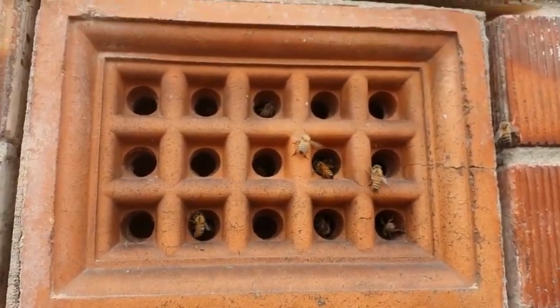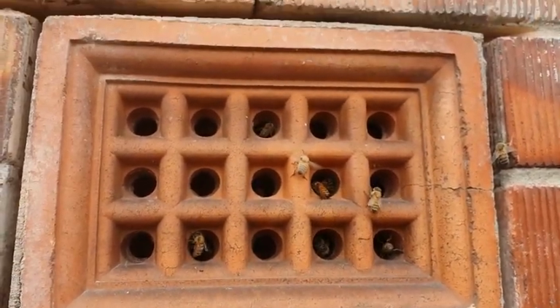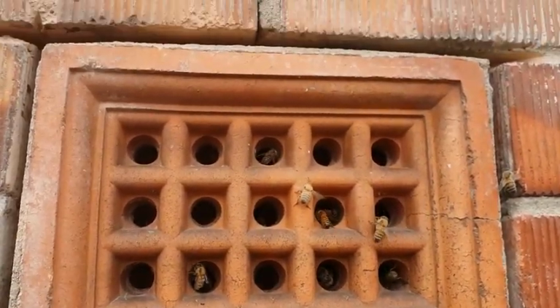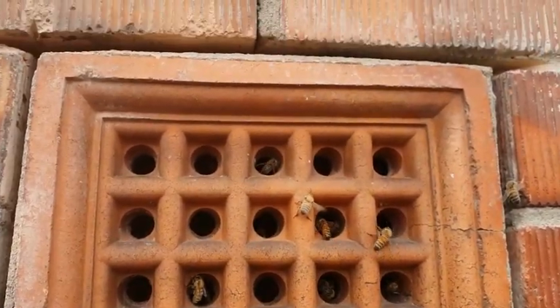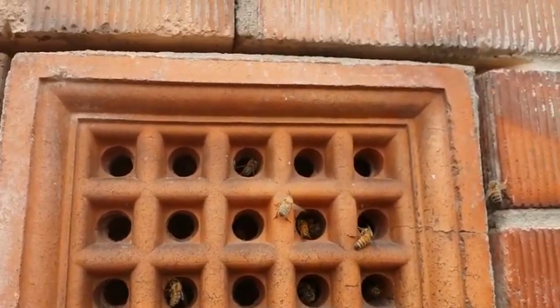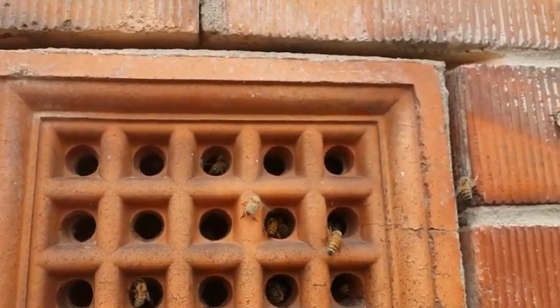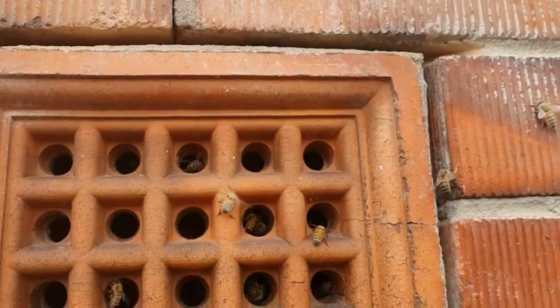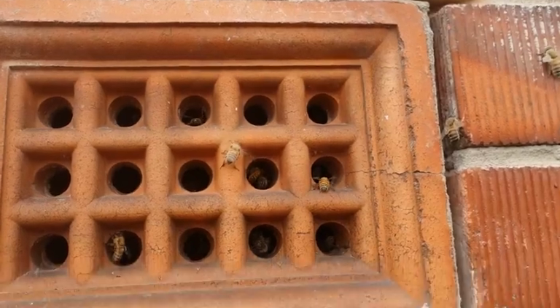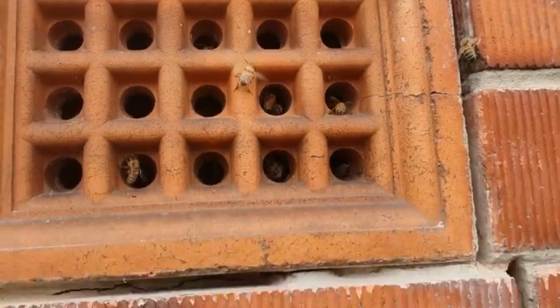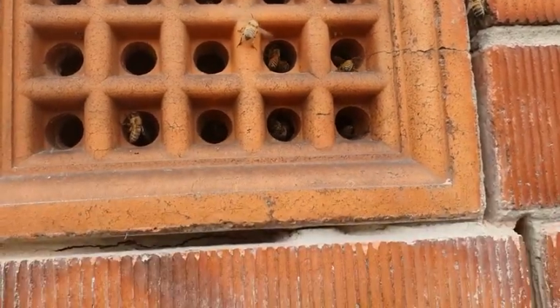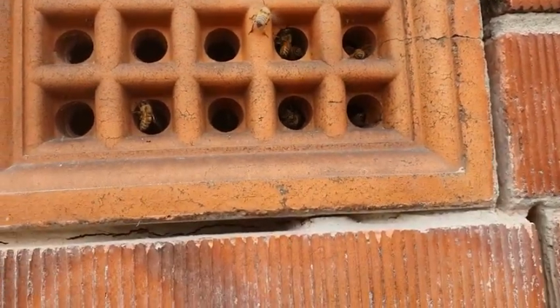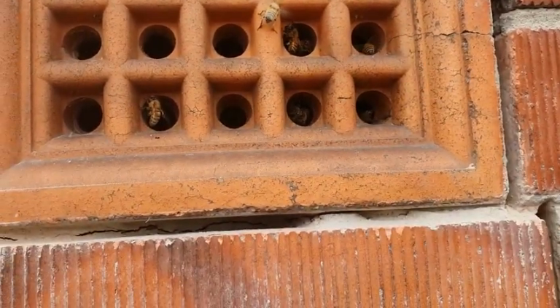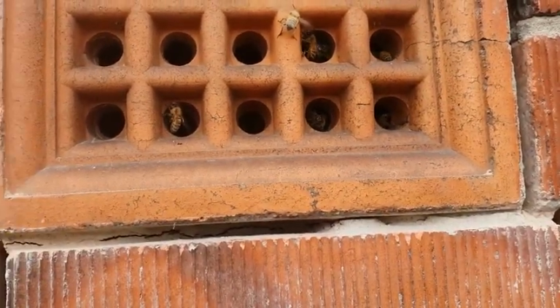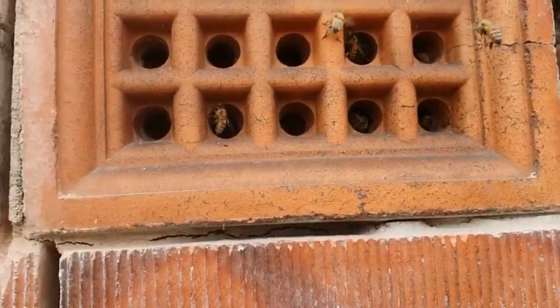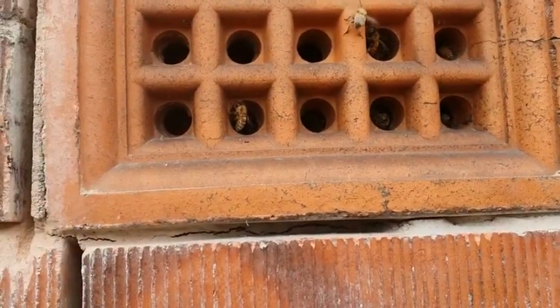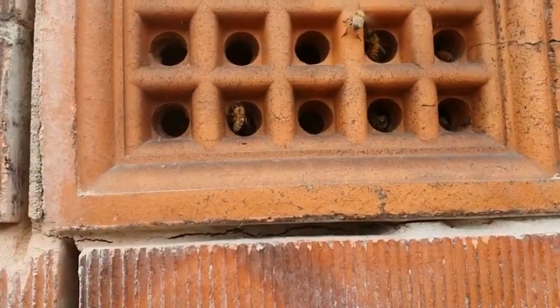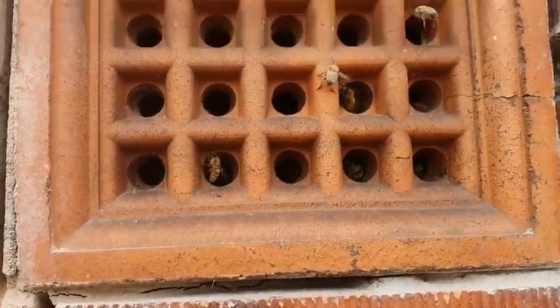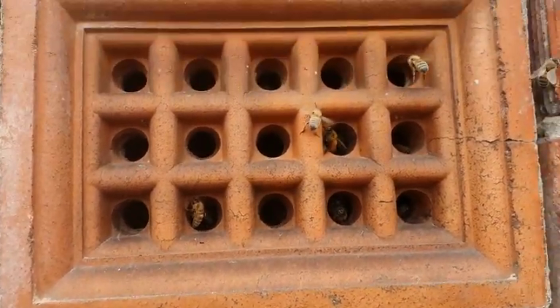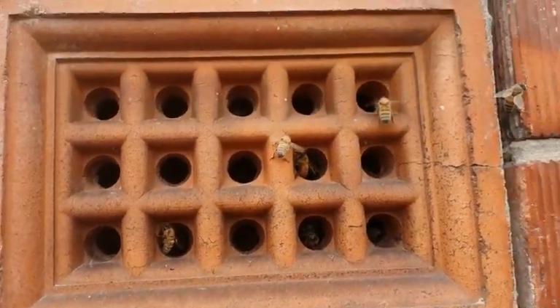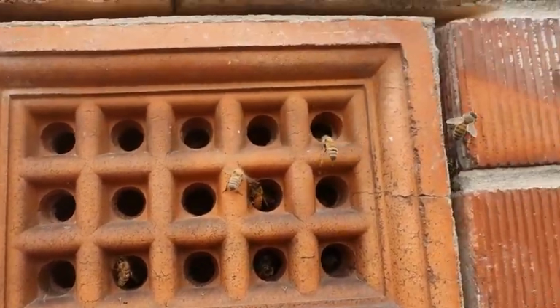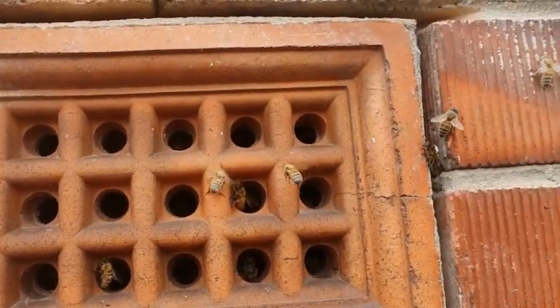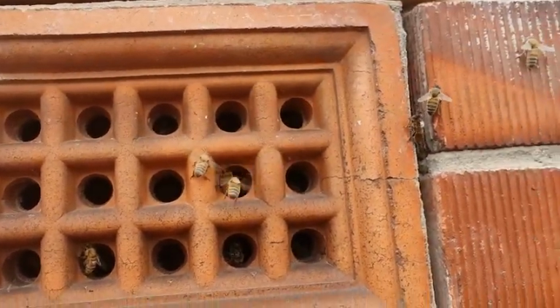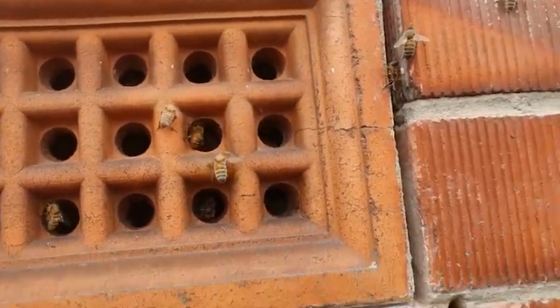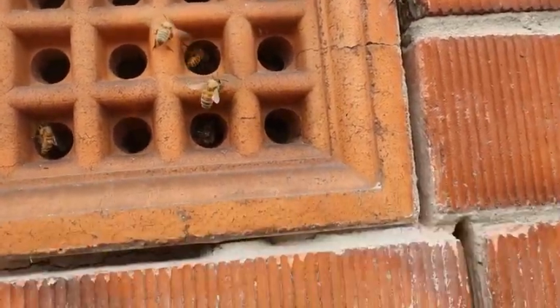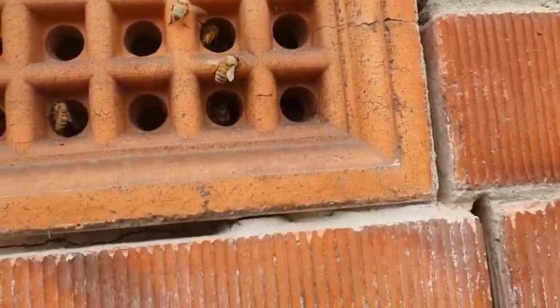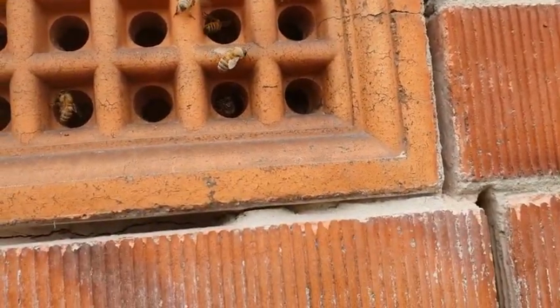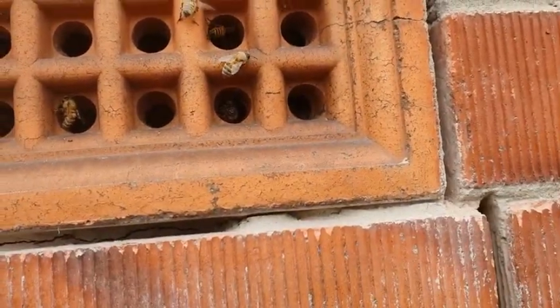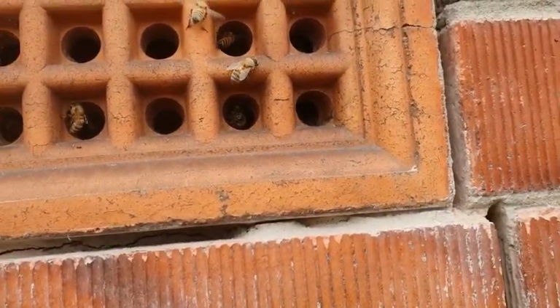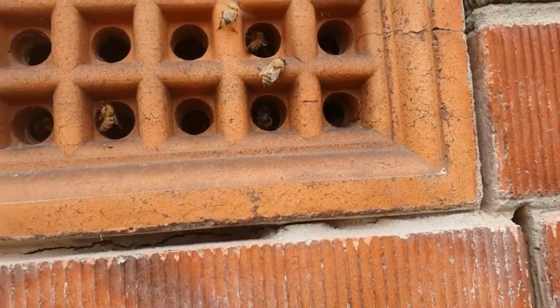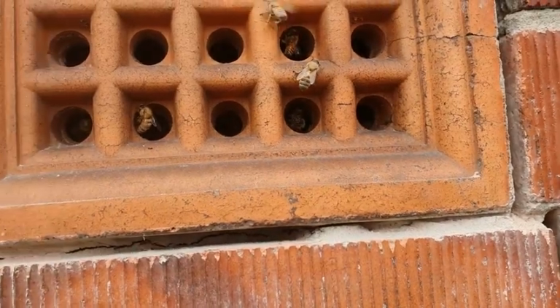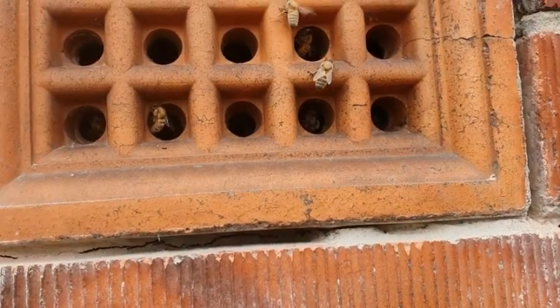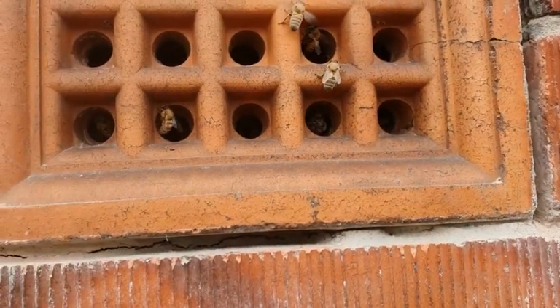It looks like it's a chamber vent and not a true double brick. So I've cut around the vent first and we'll get the vent out, which will give us a better idea of what we're dealing with.